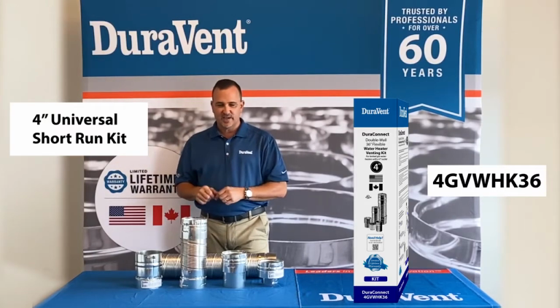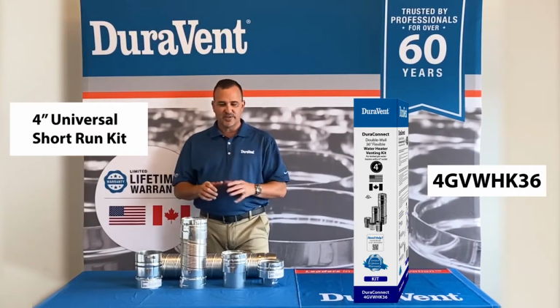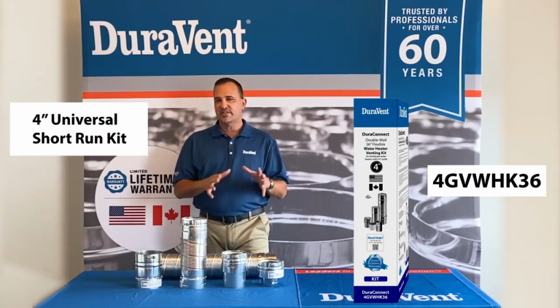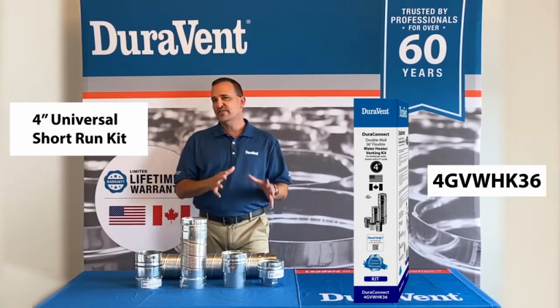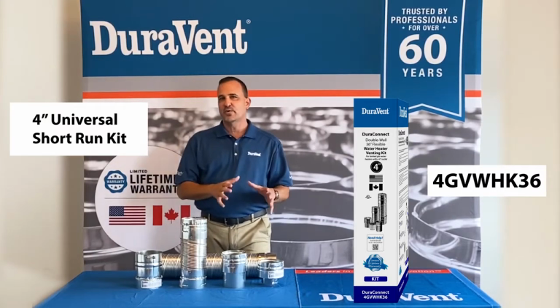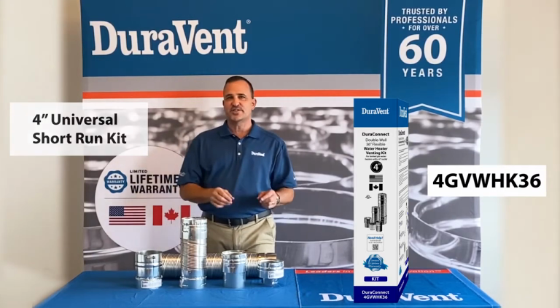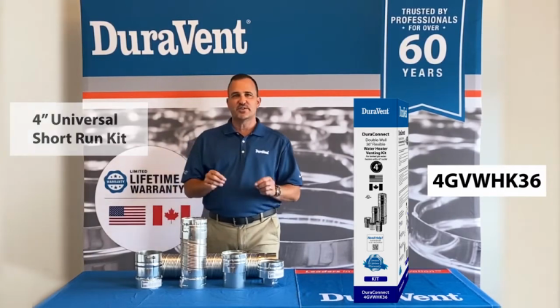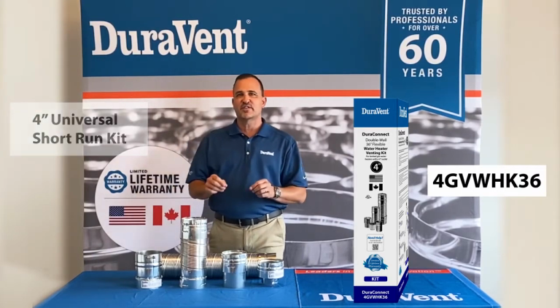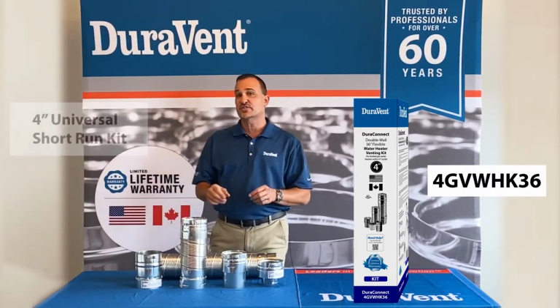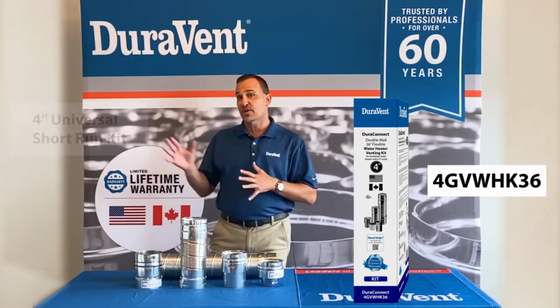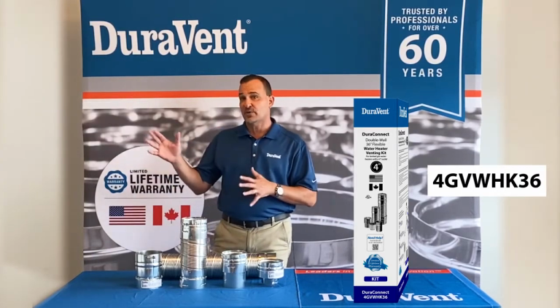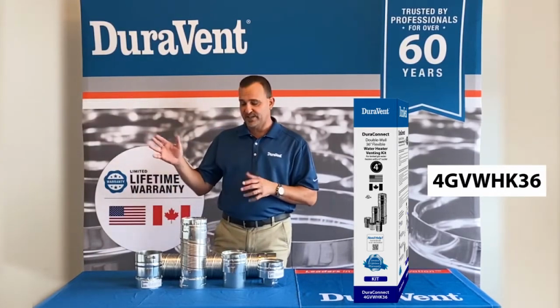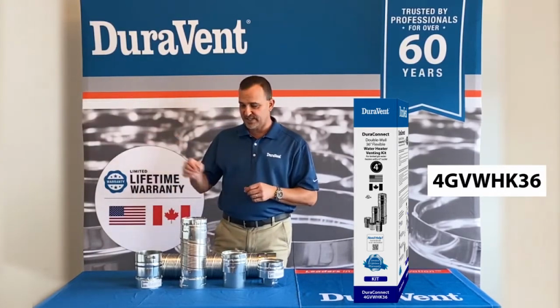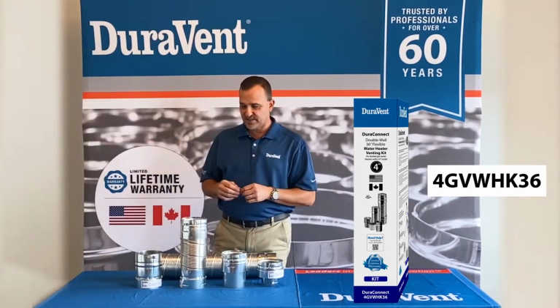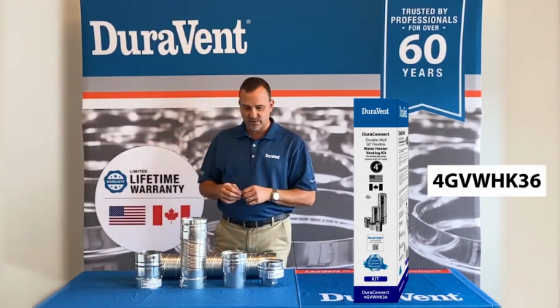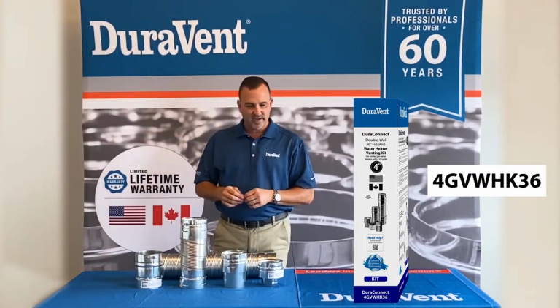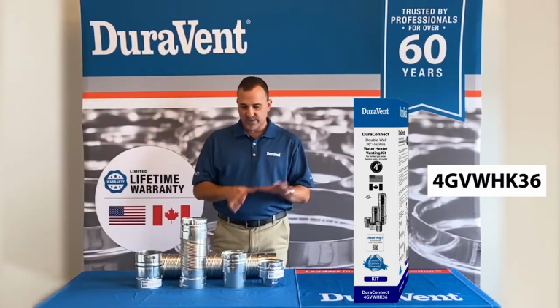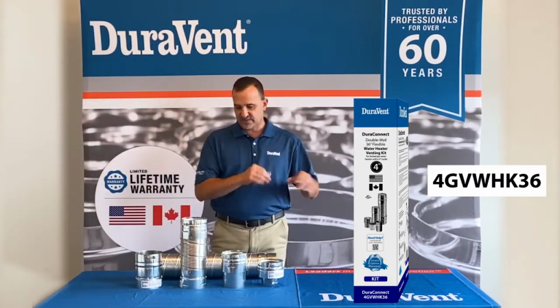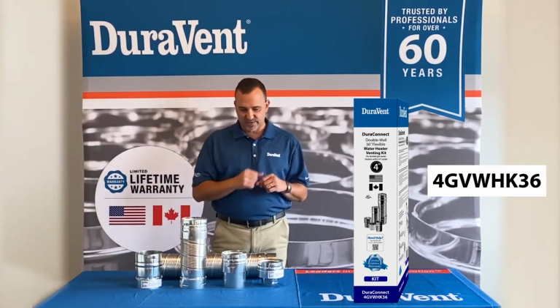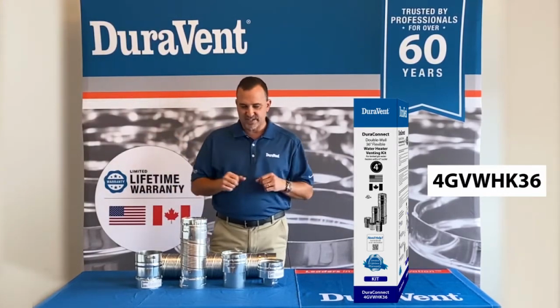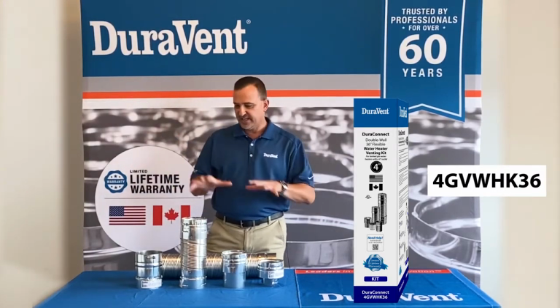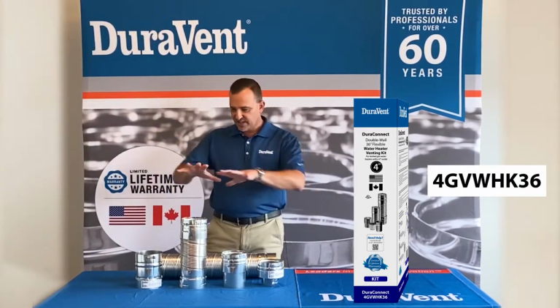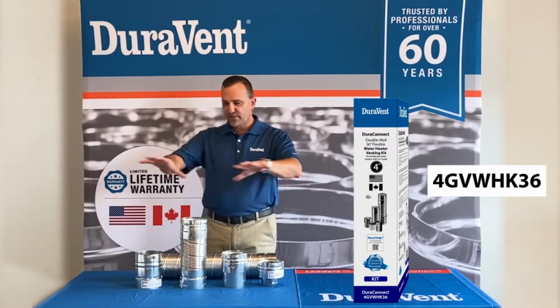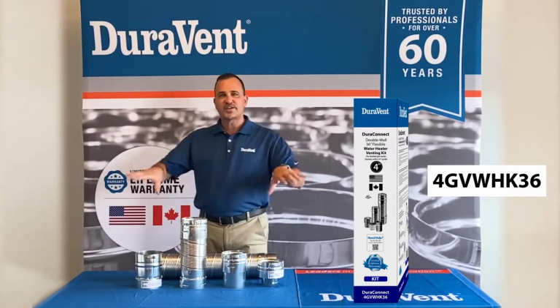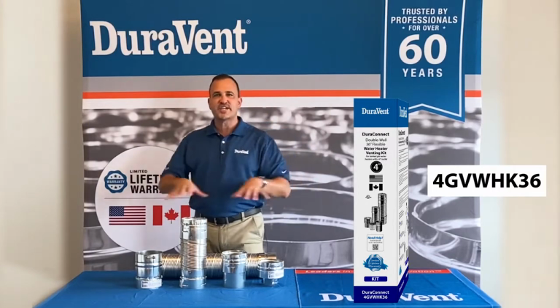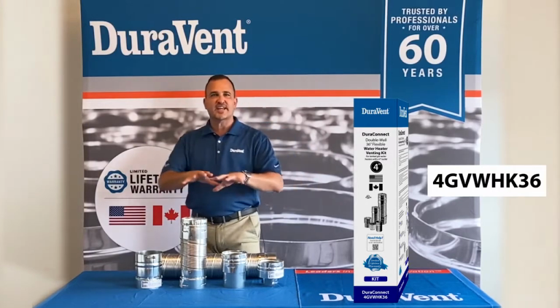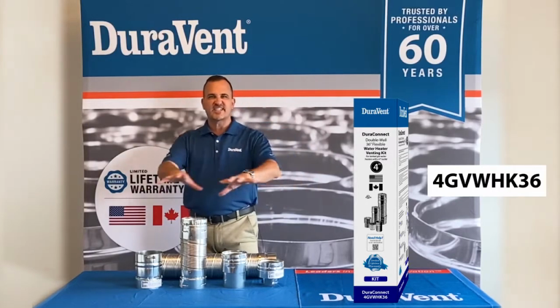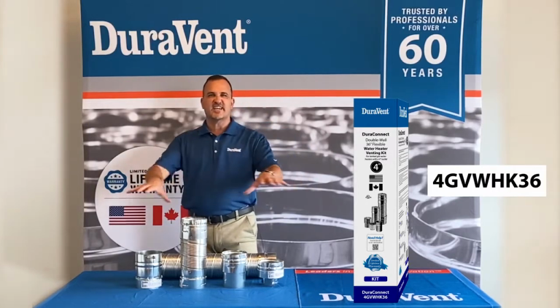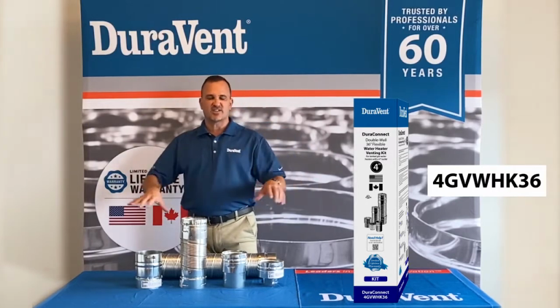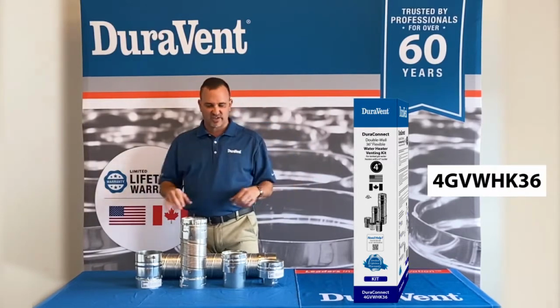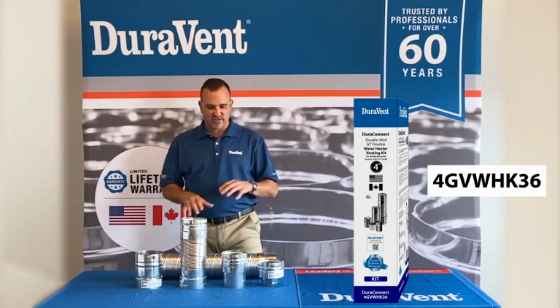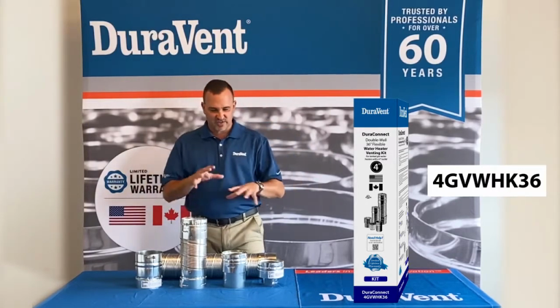We do have a 4-inch universal long run kit too. We also have a 3-inch kit. The 4-inch kit is all universal.